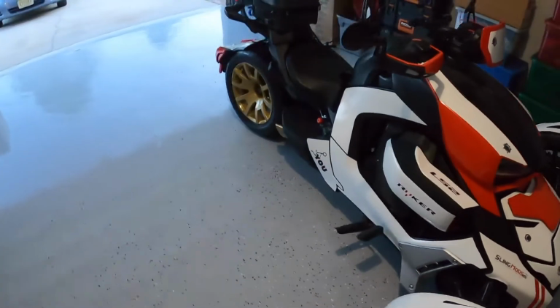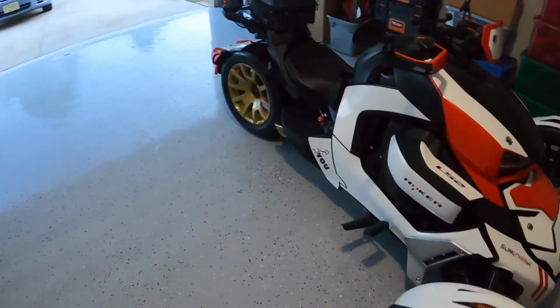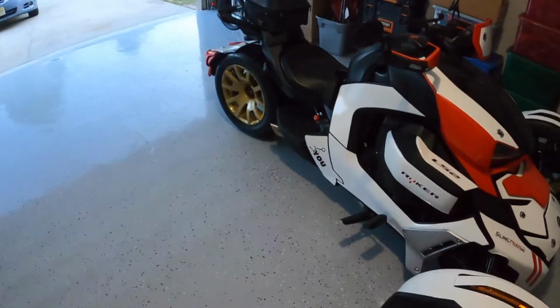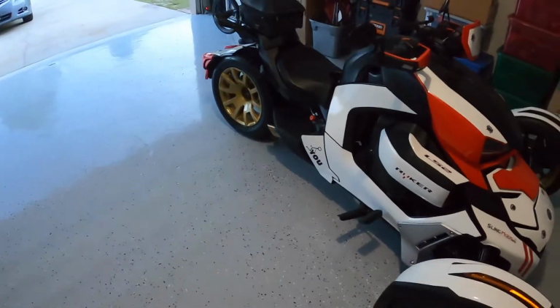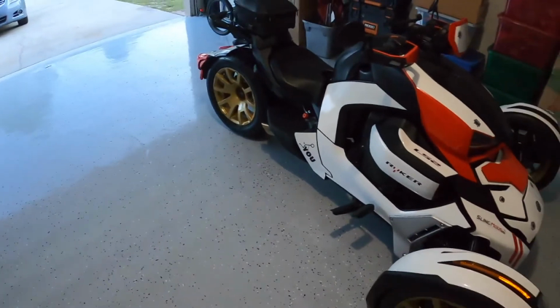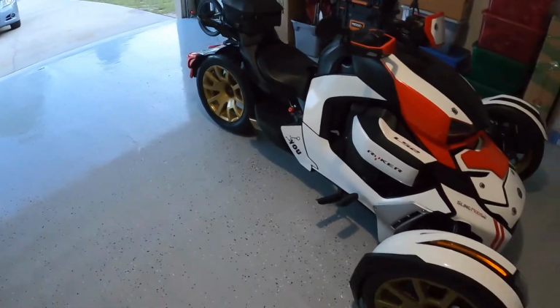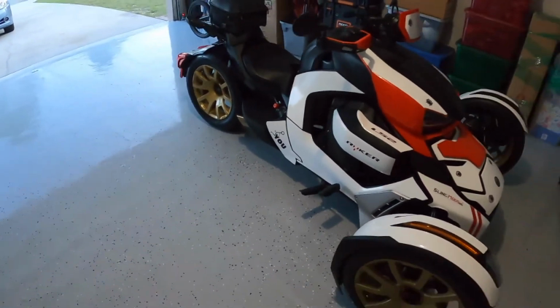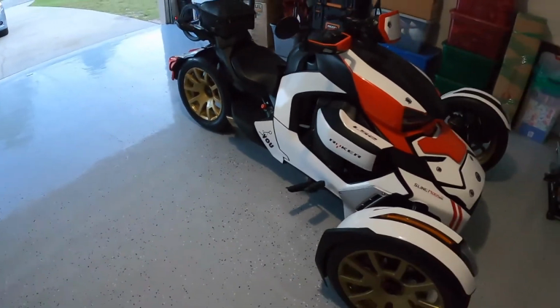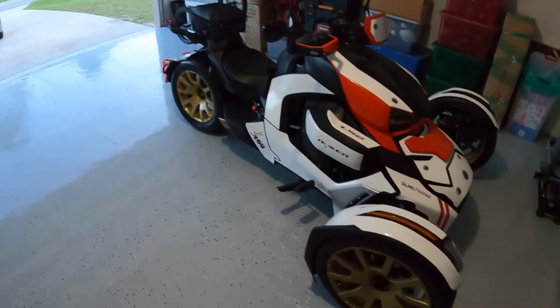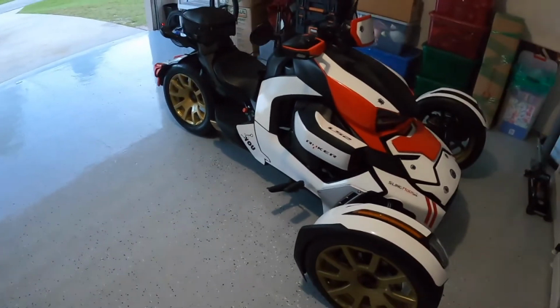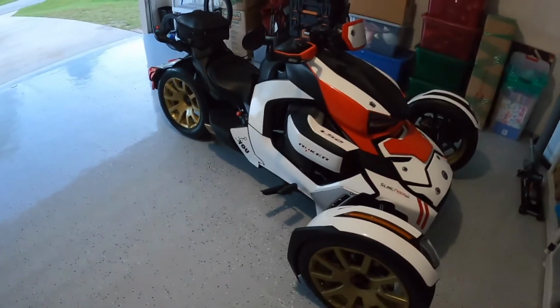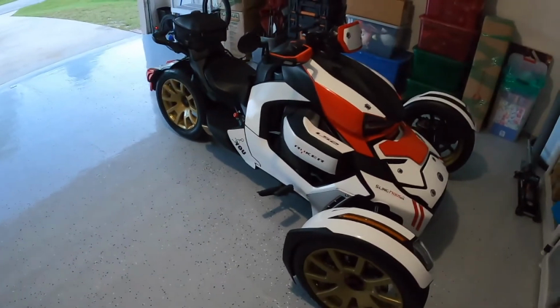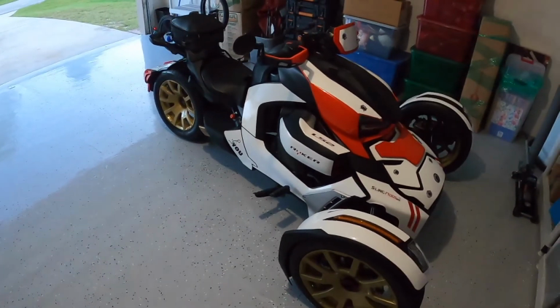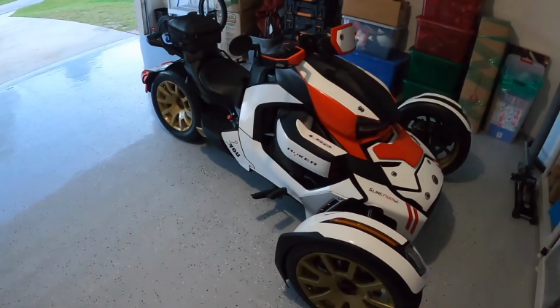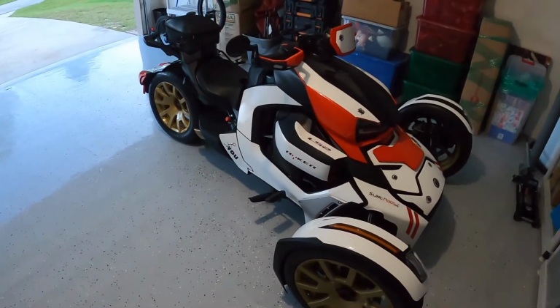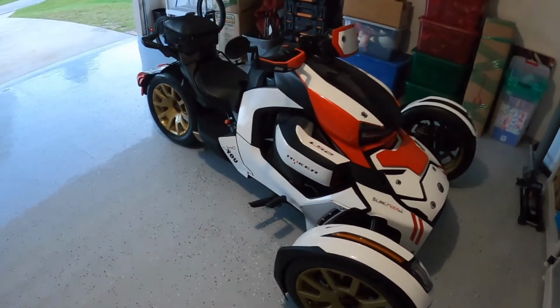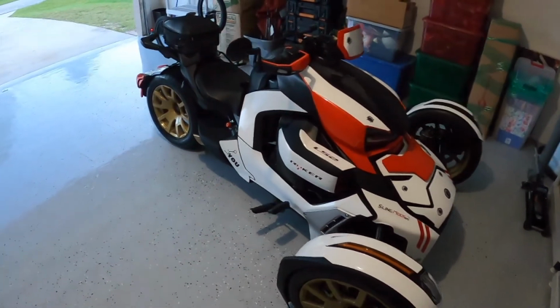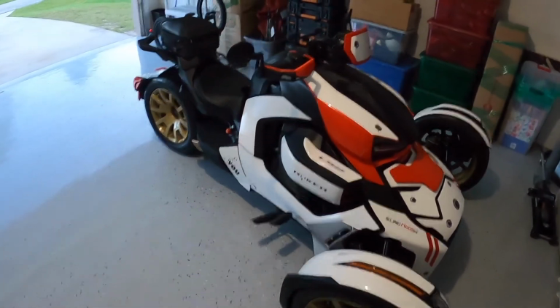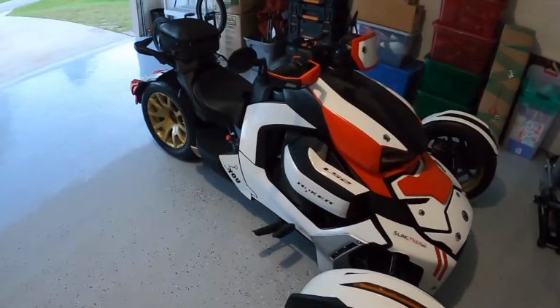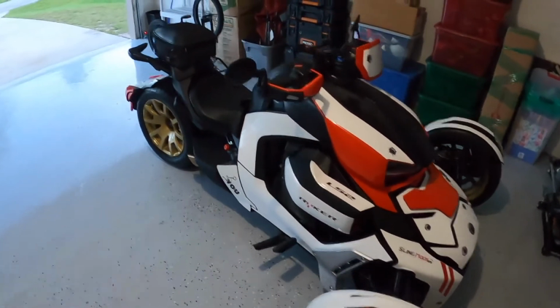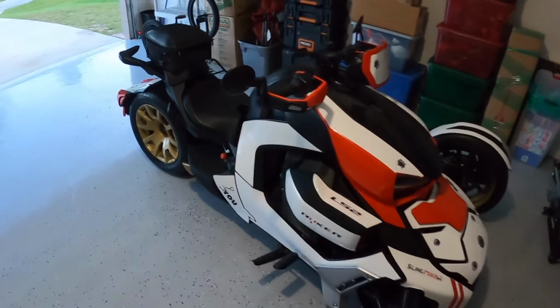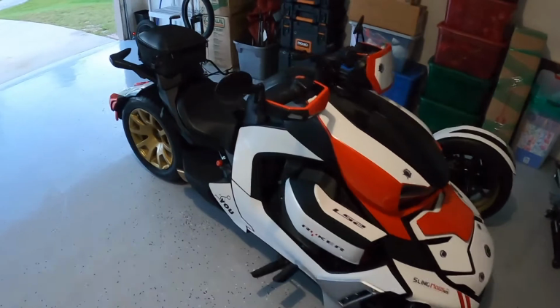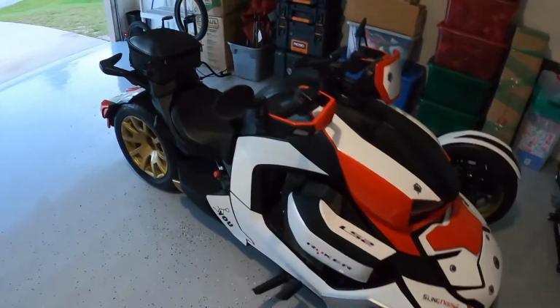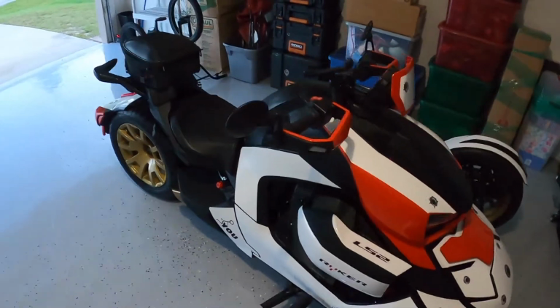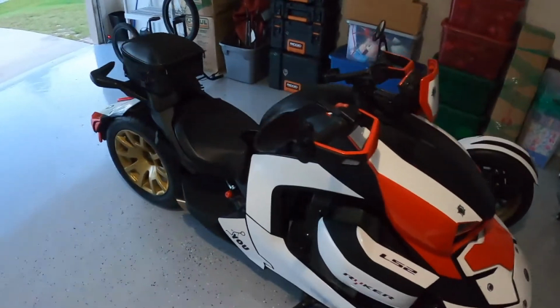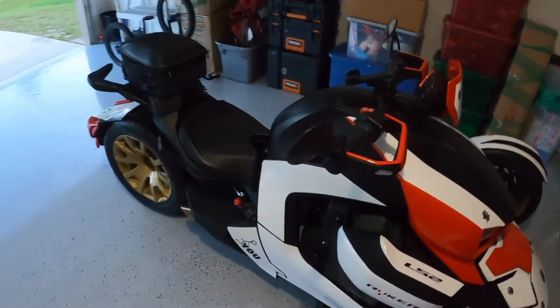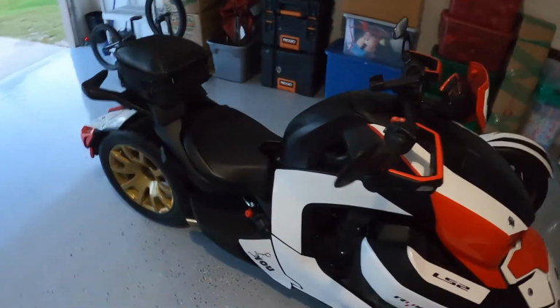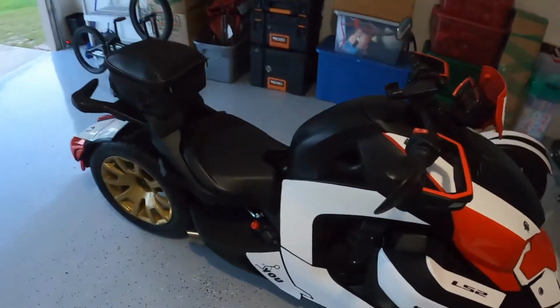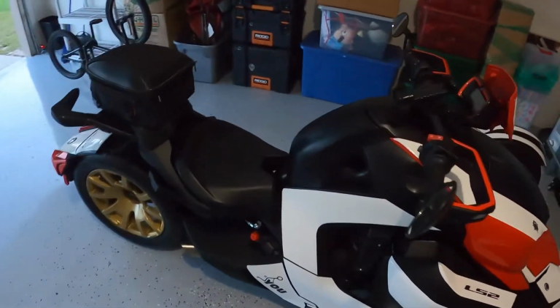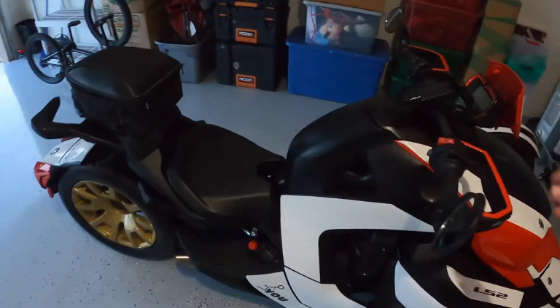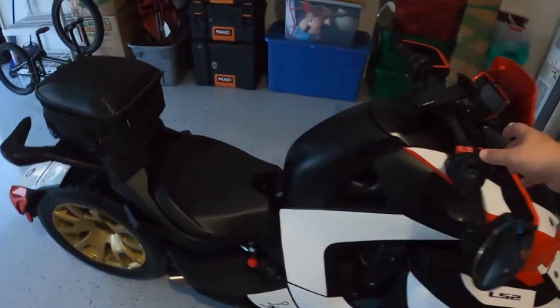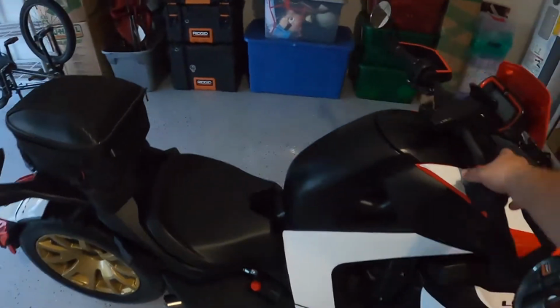The rubber is looking good, nice and clean, and the exhaust is sounding nice too.